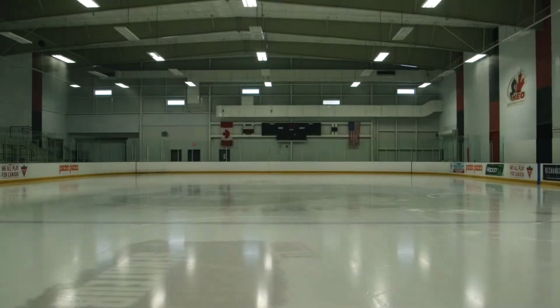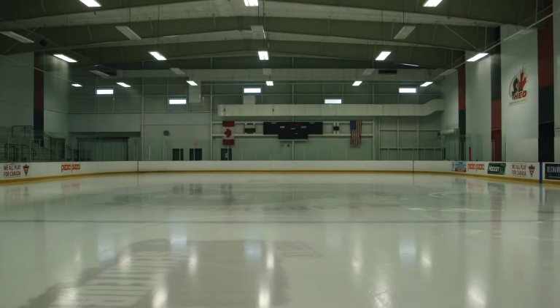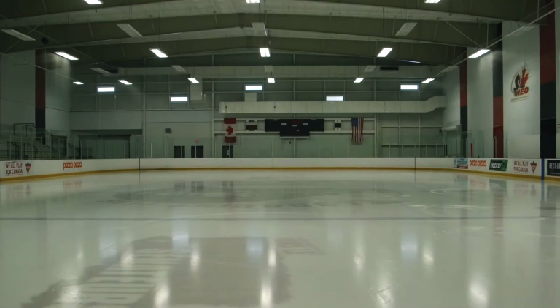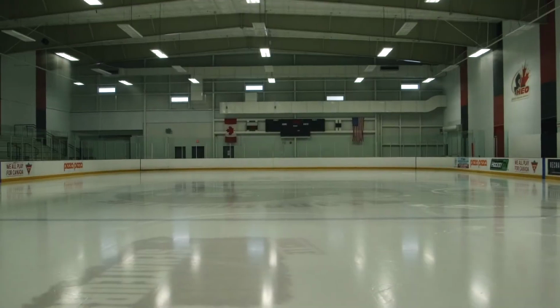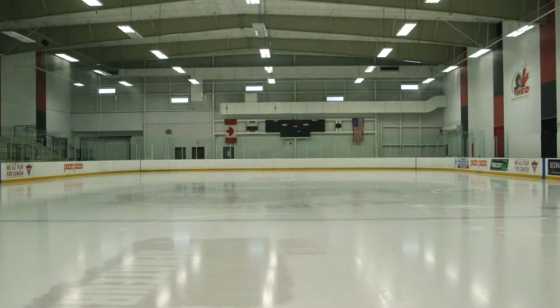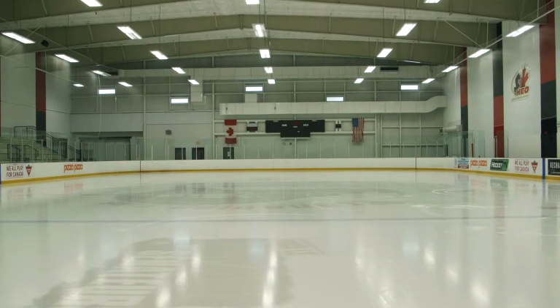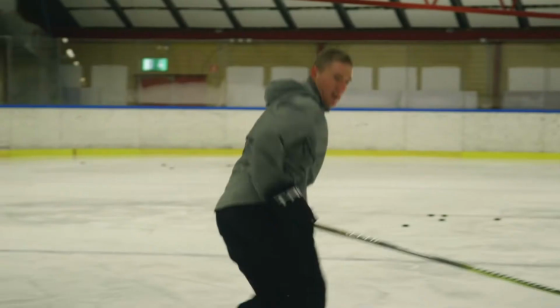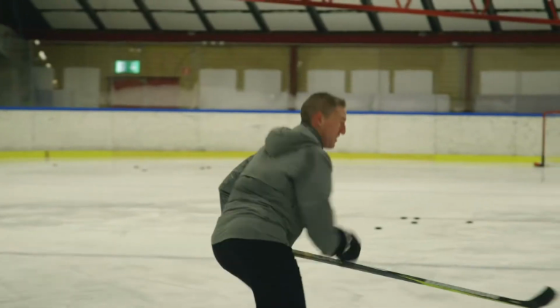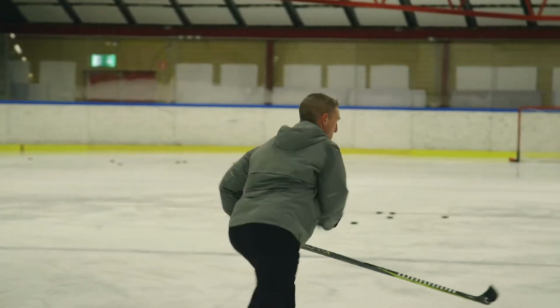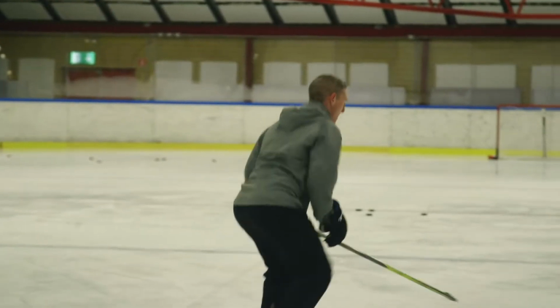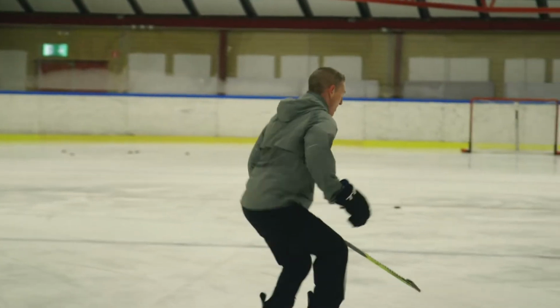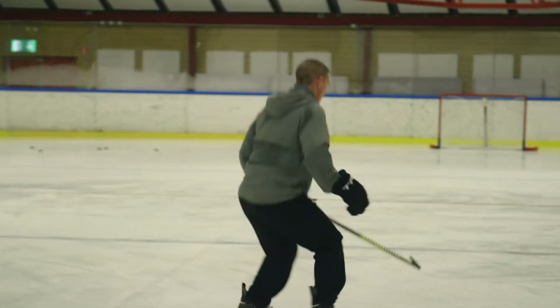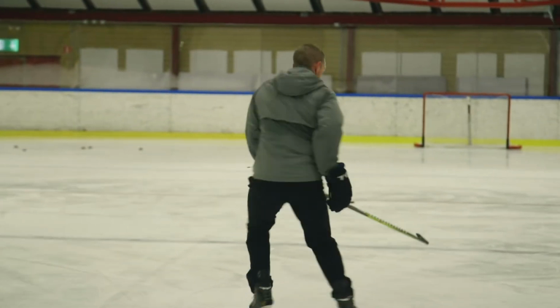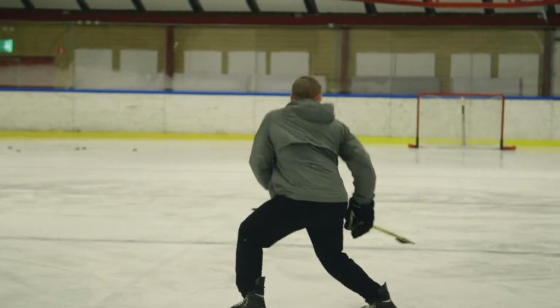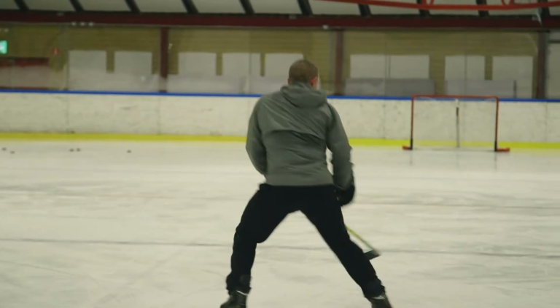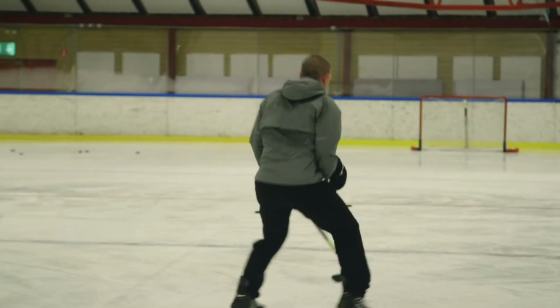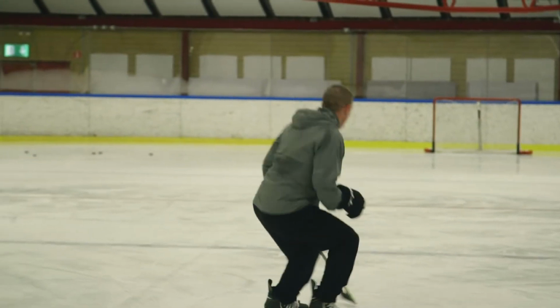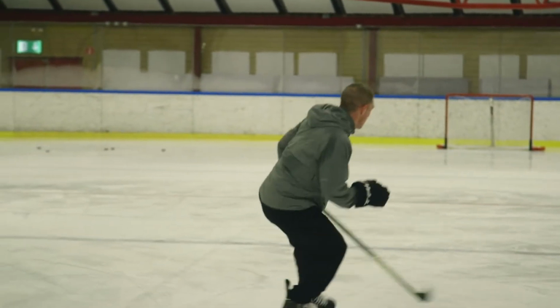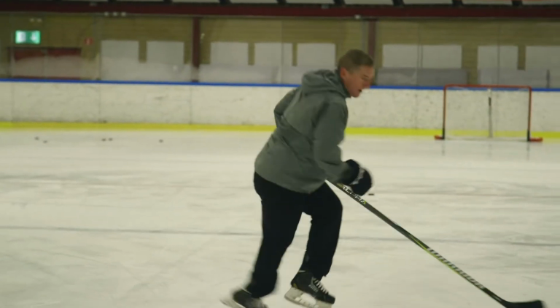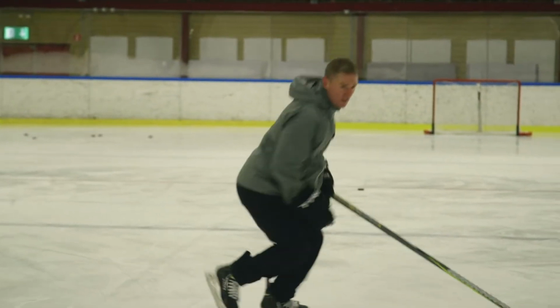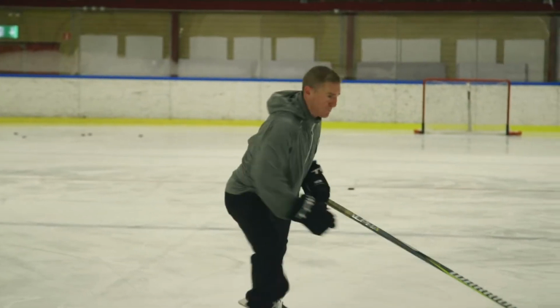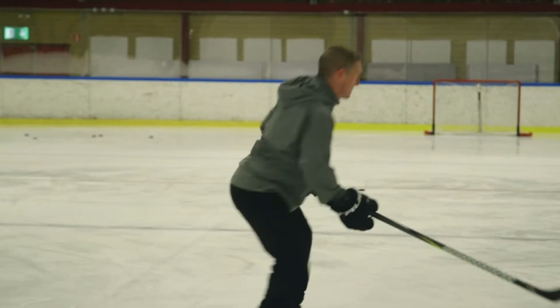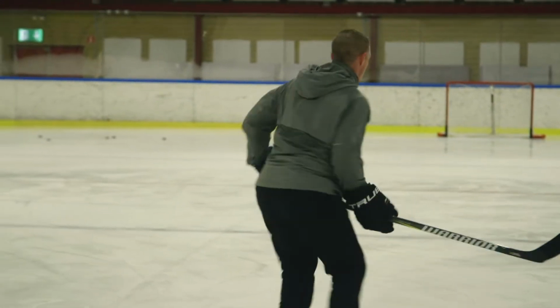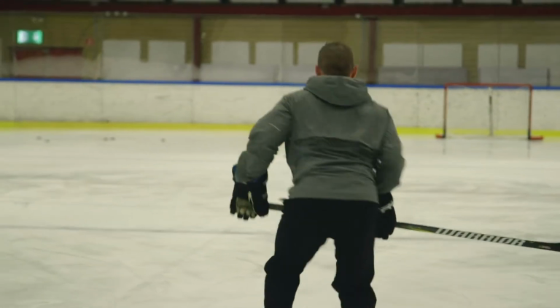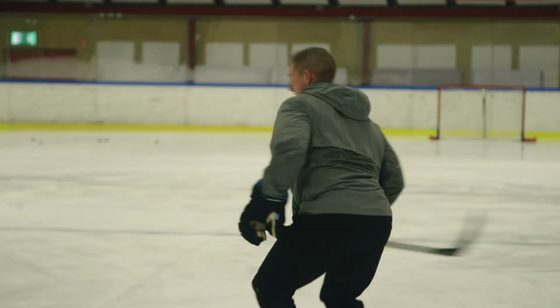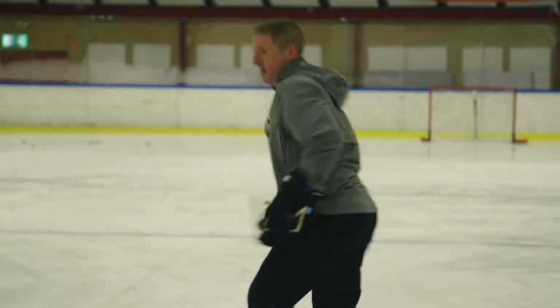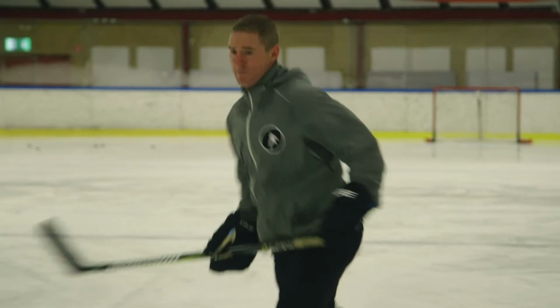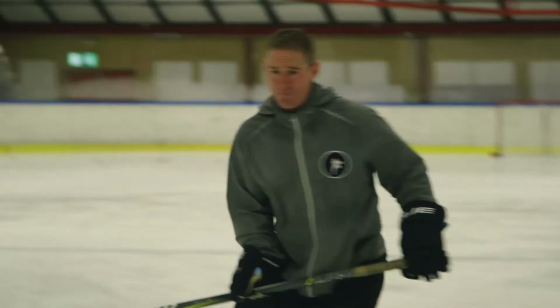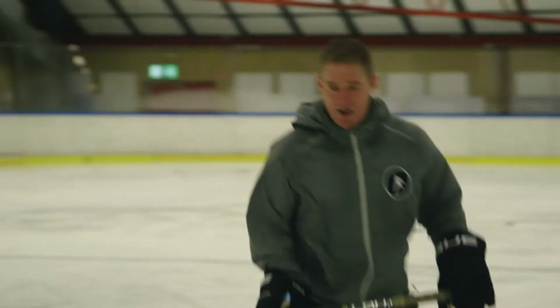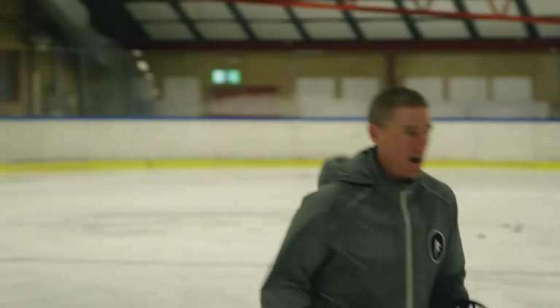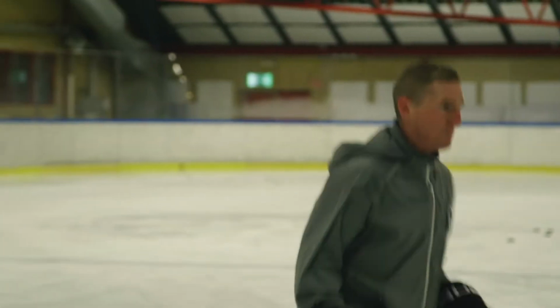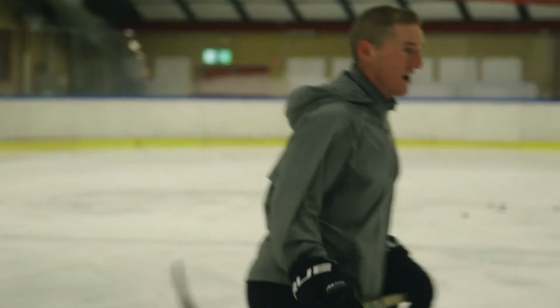Let's do some of that movement stuff that we like to do. Move, here, I pivot, I'm up, I'm here.